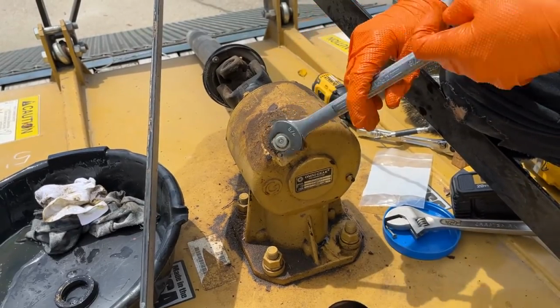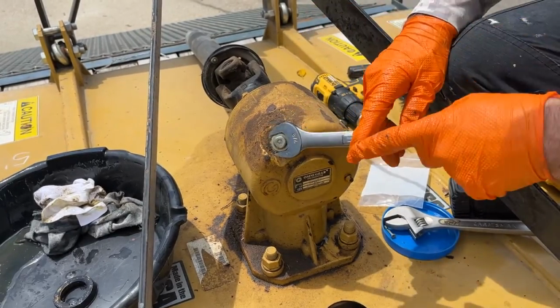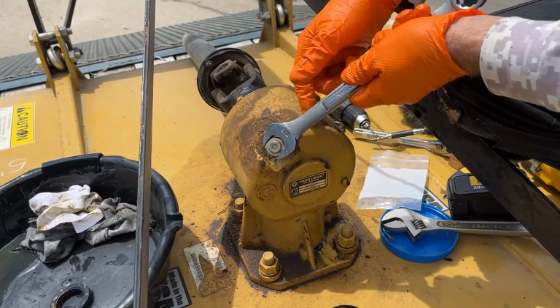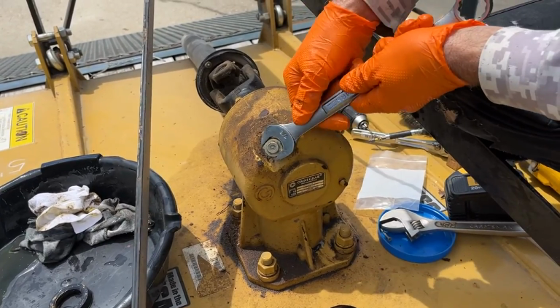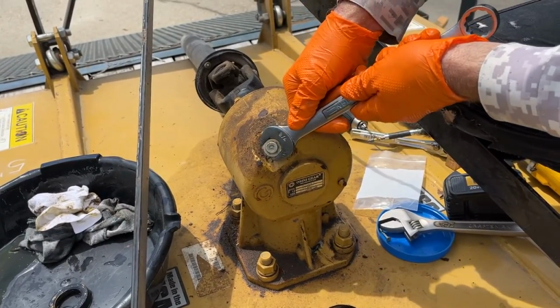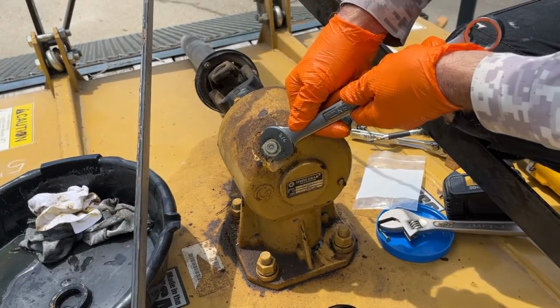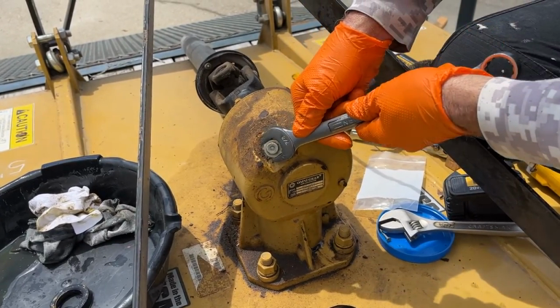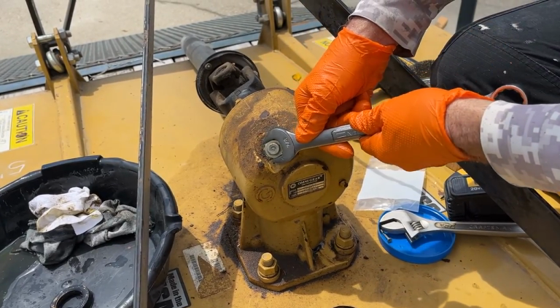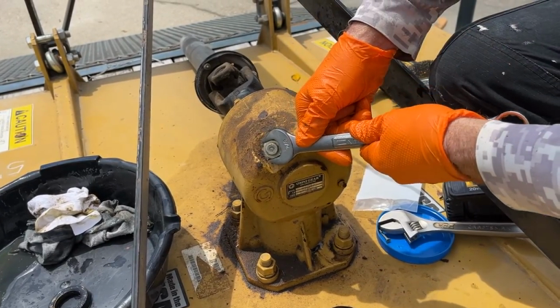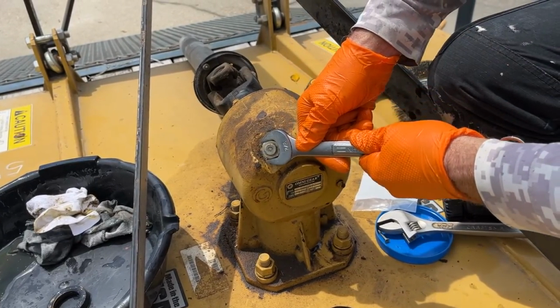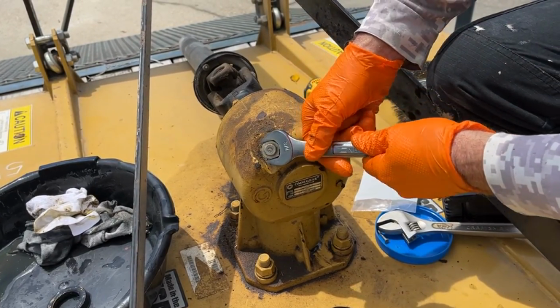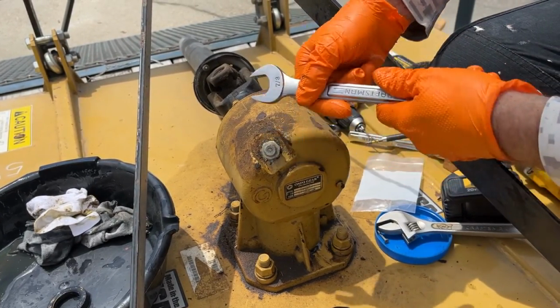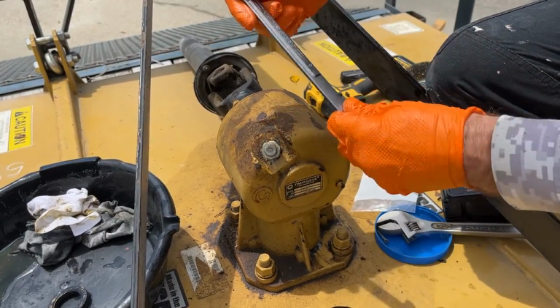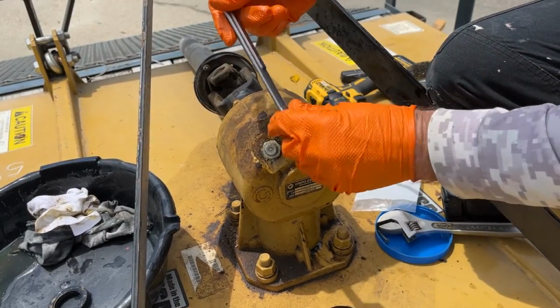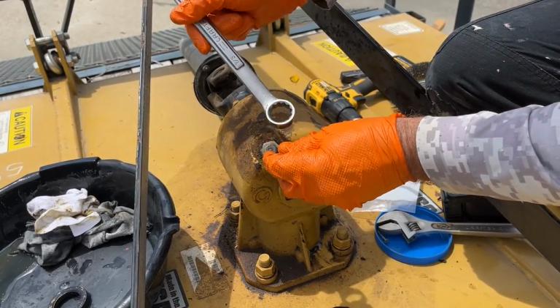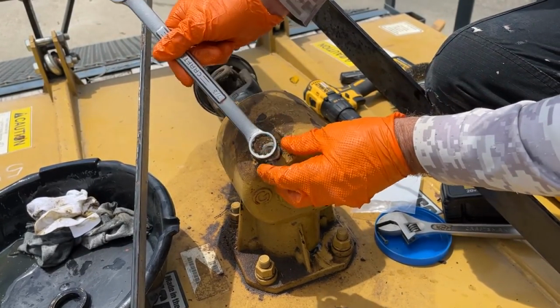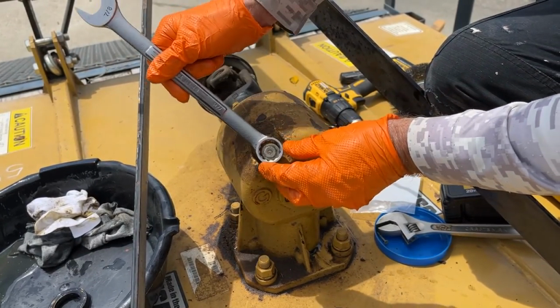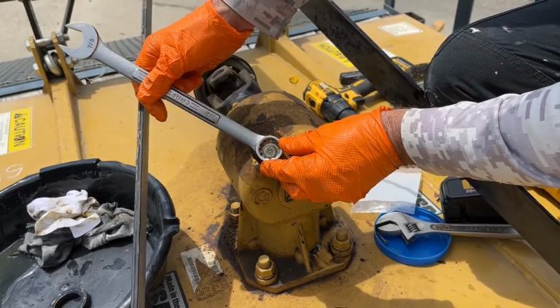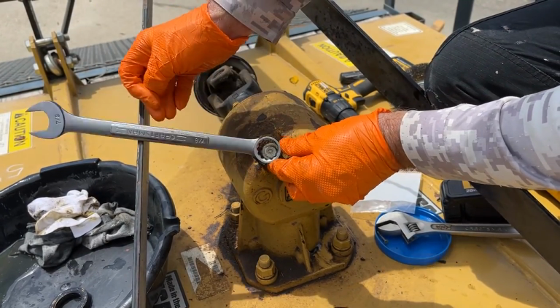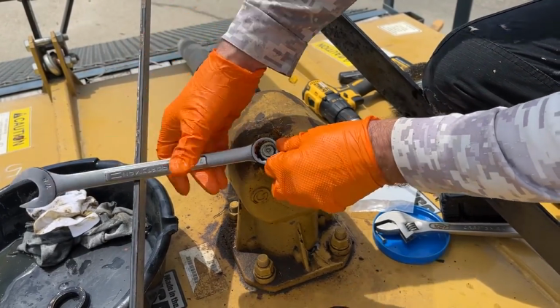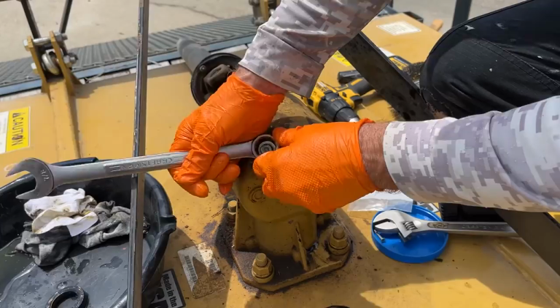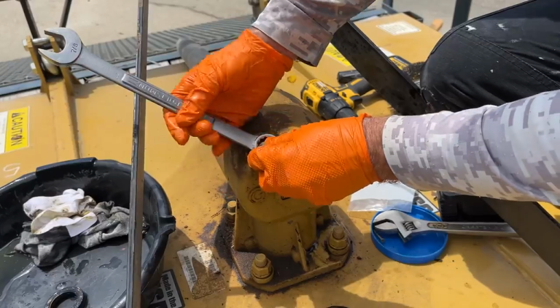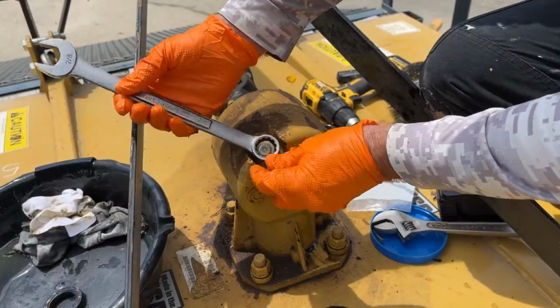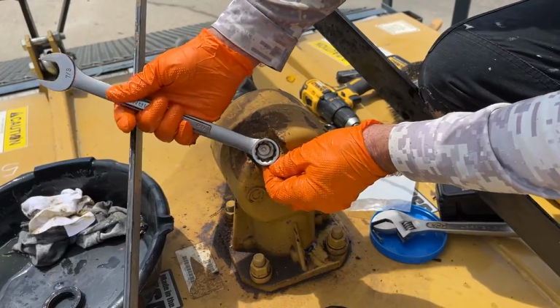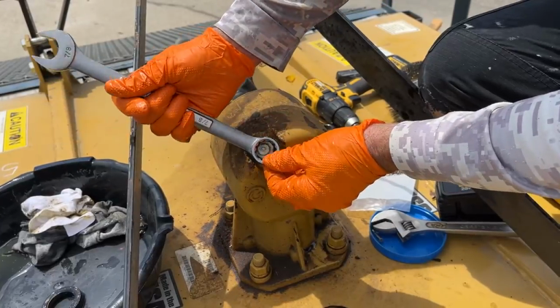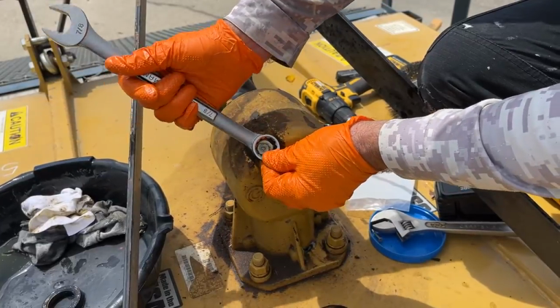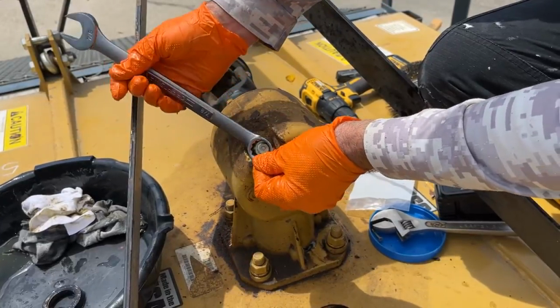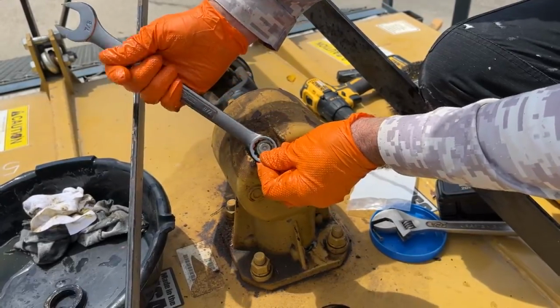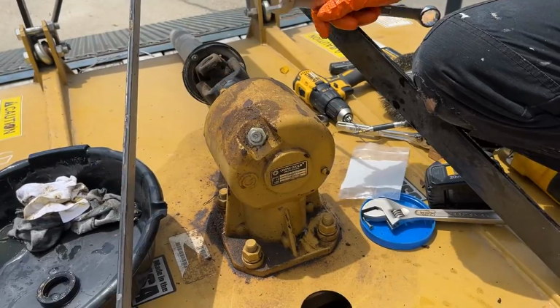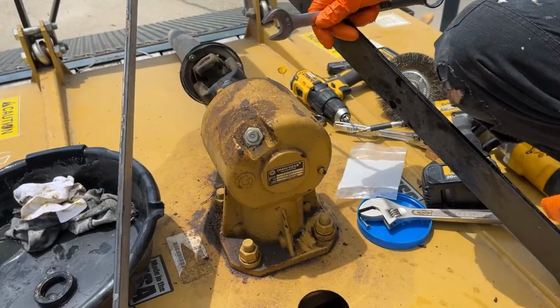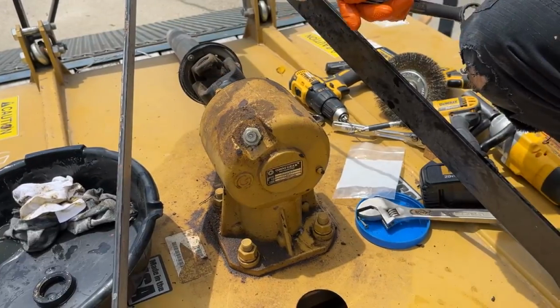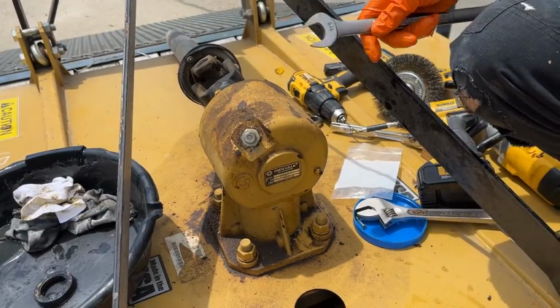You want this in pretty tight because I've actually lost one that got loose and came off. There you have it.